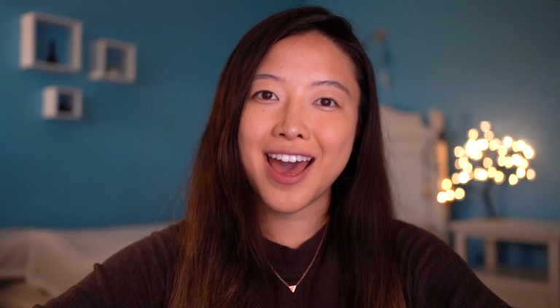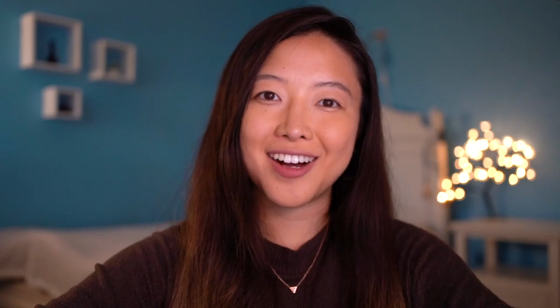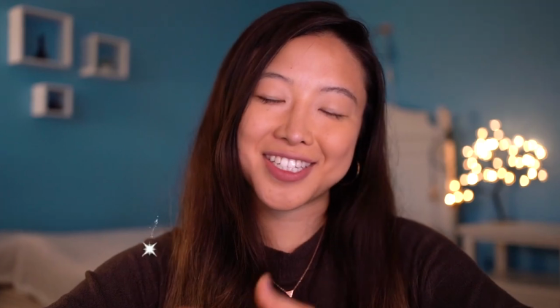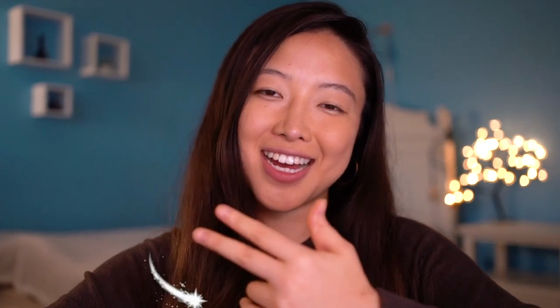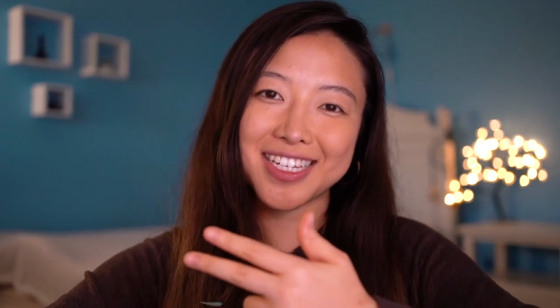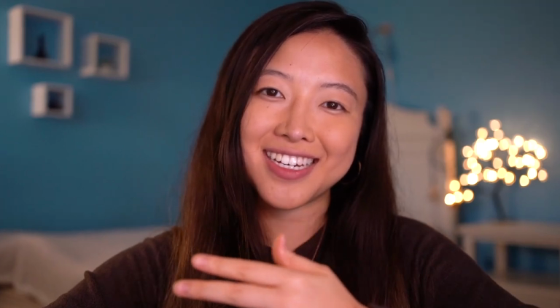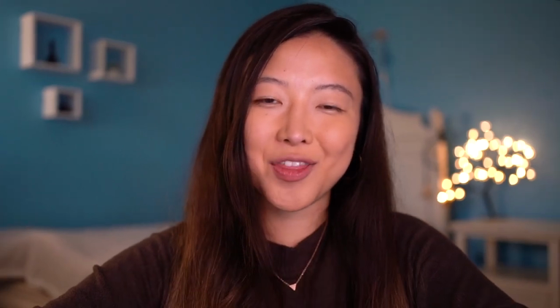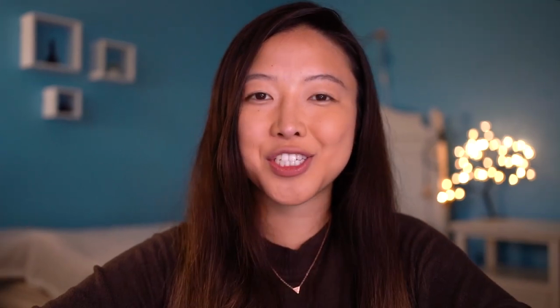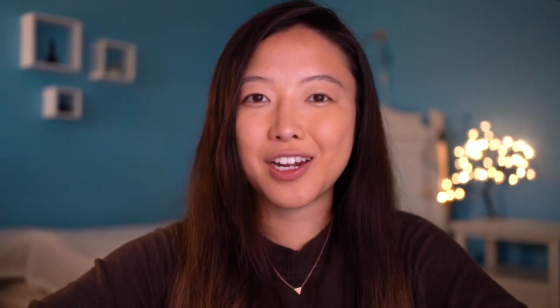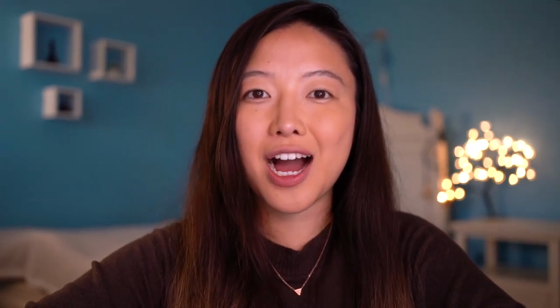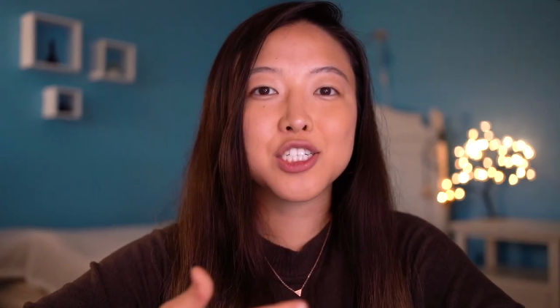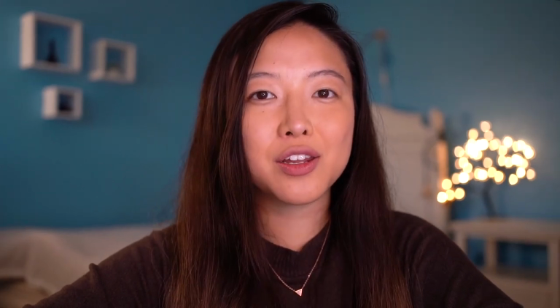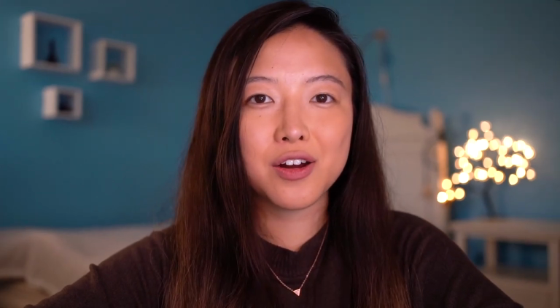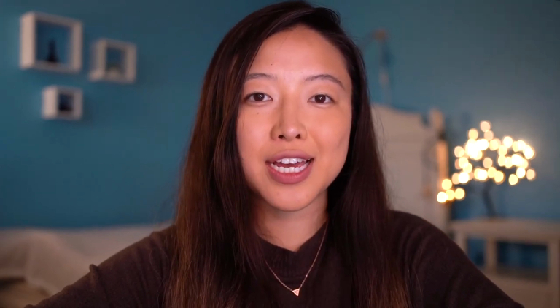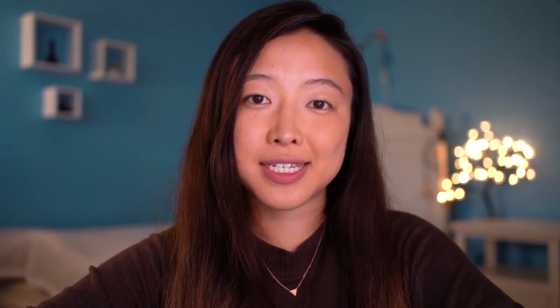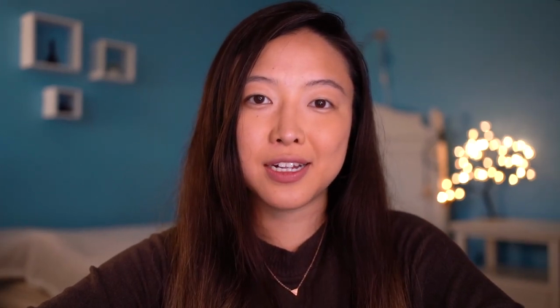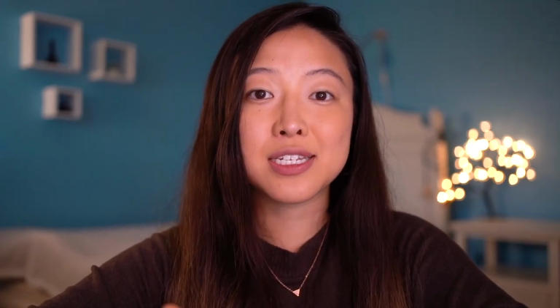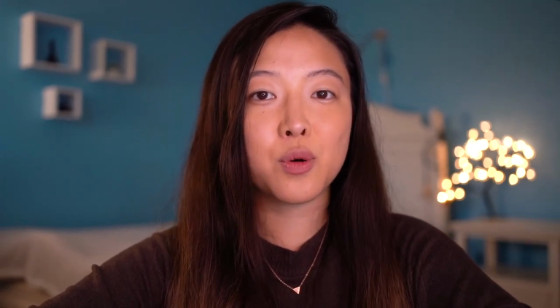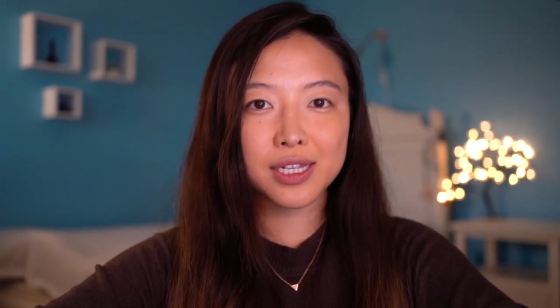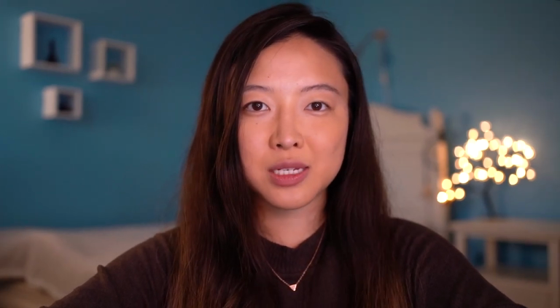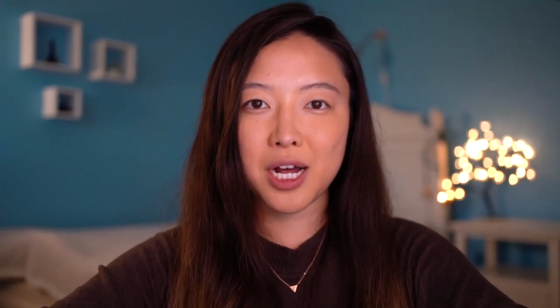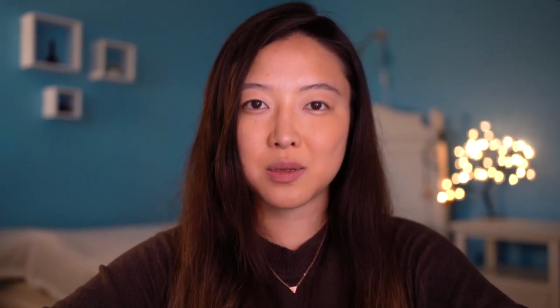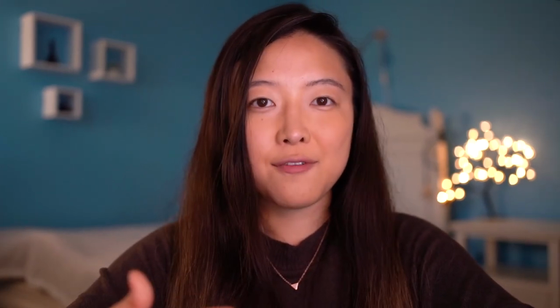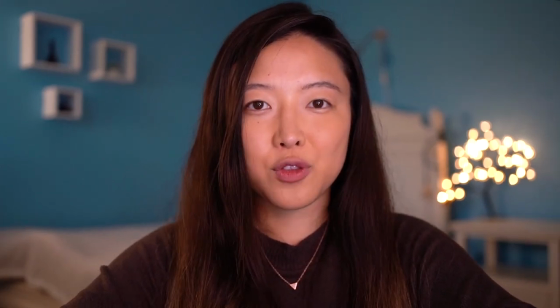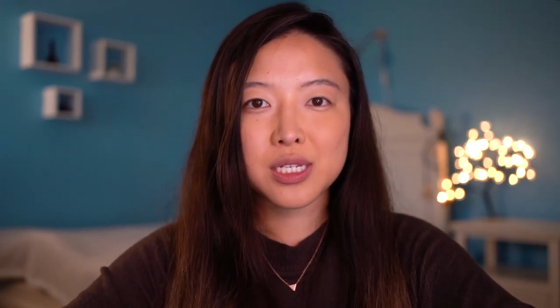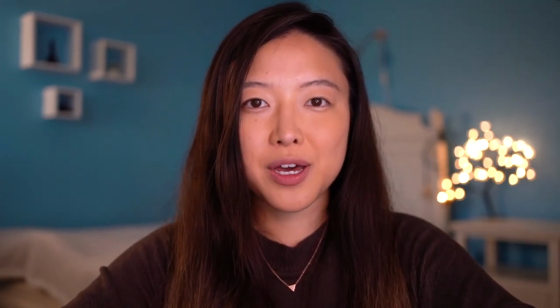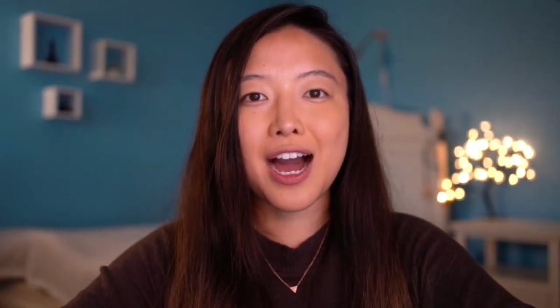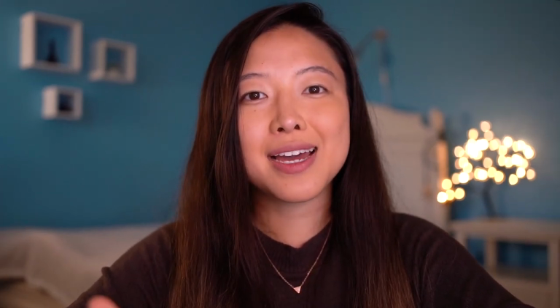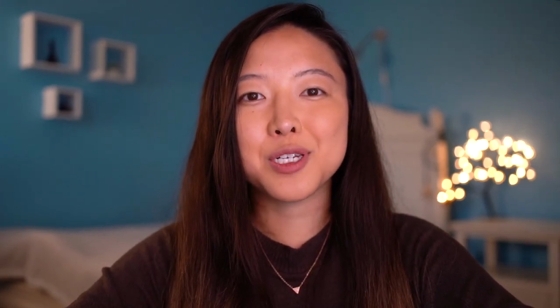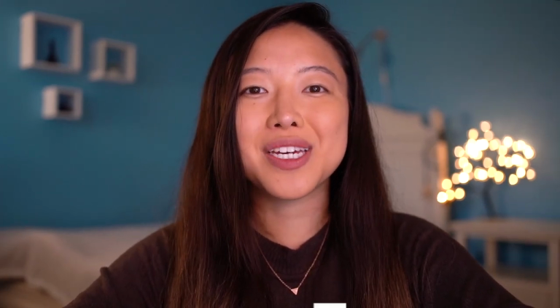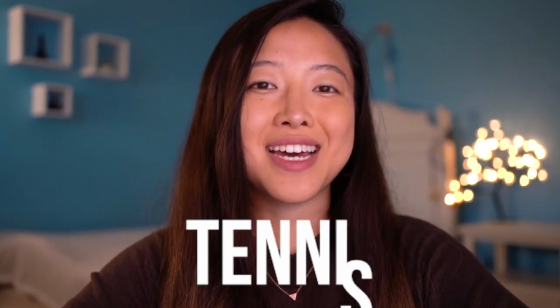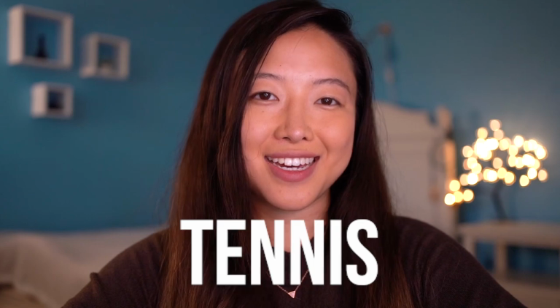Hey y'all, it's Kai Z. On this channel, I try to learn a skill as quickly as possible. And for this month, I am doing tennis.